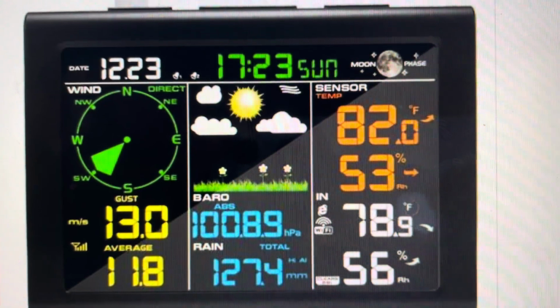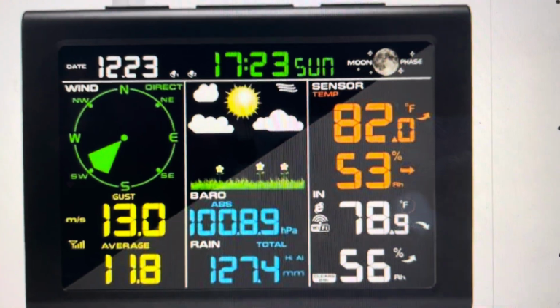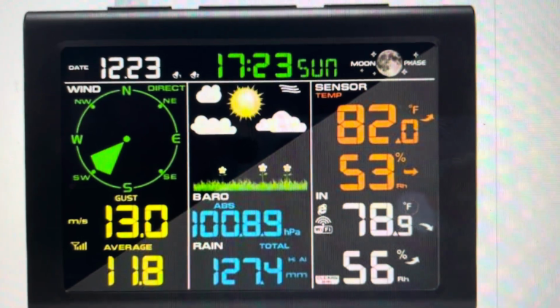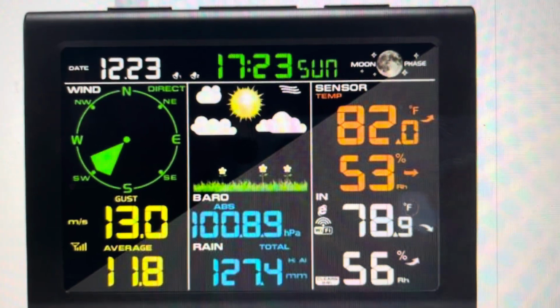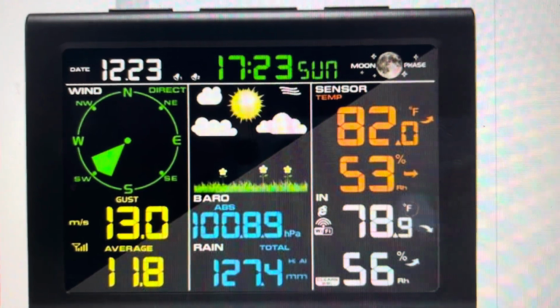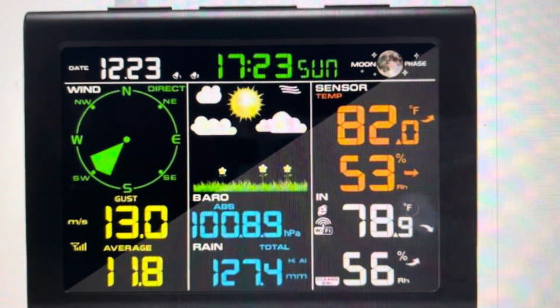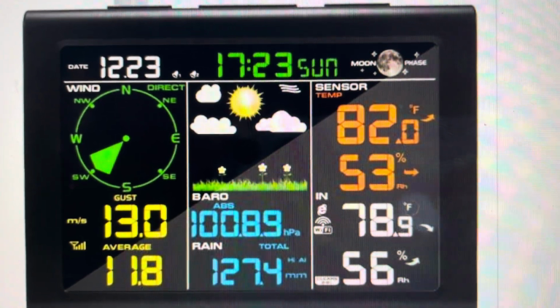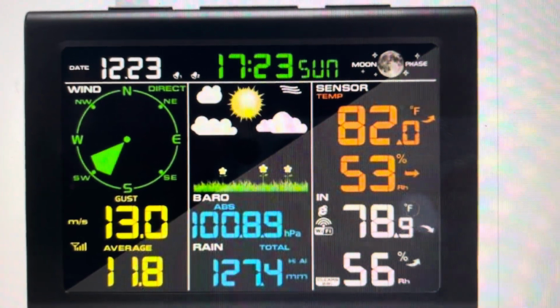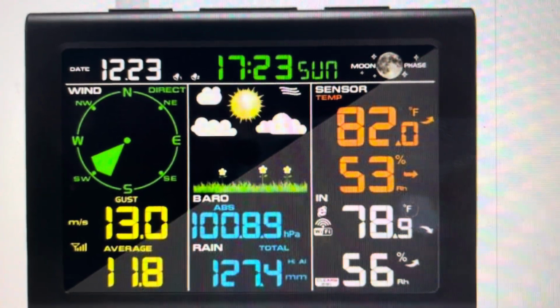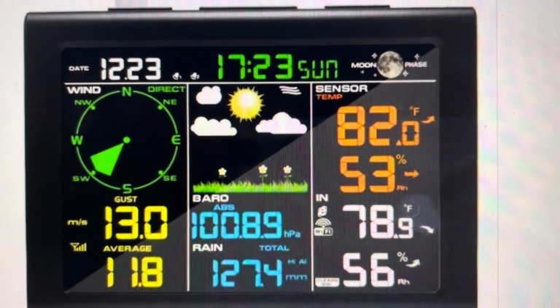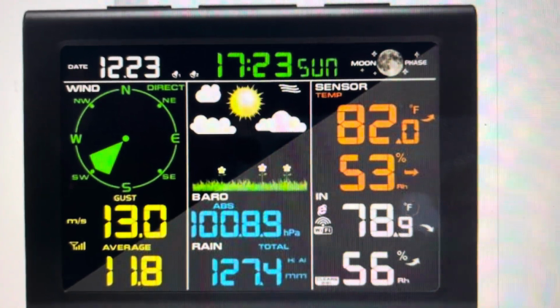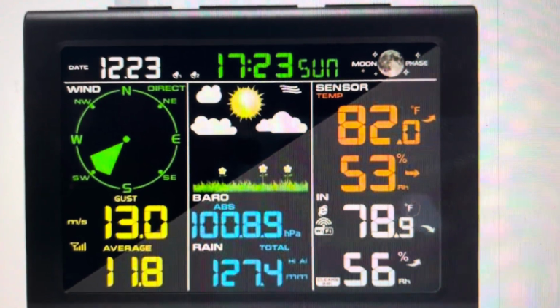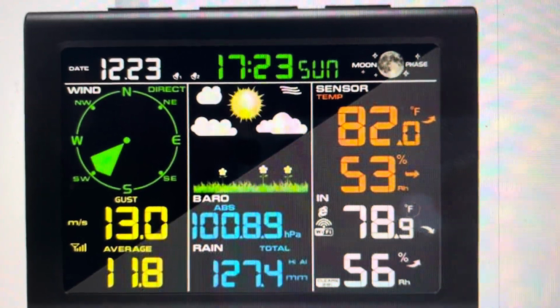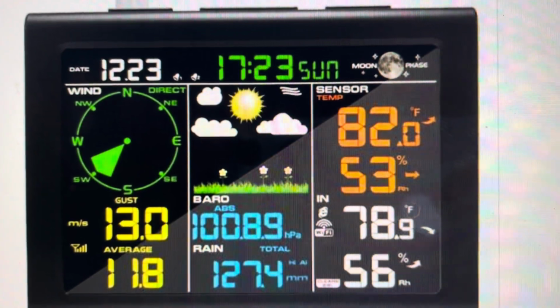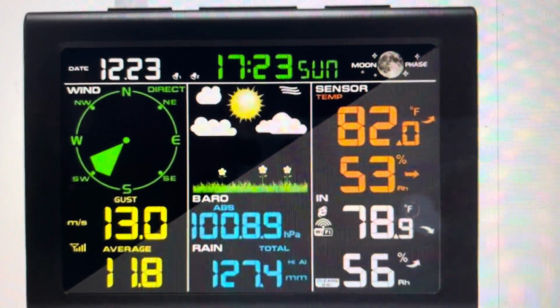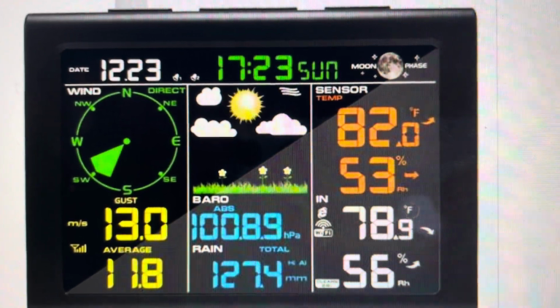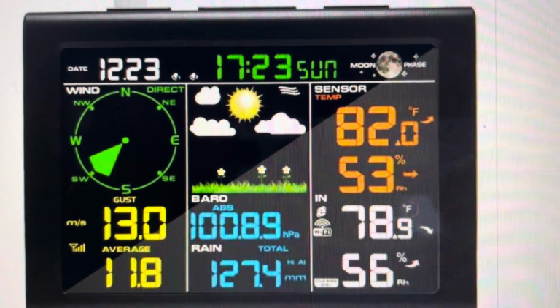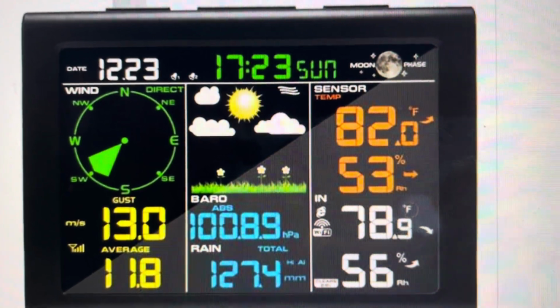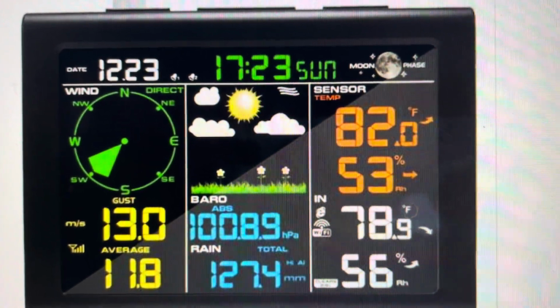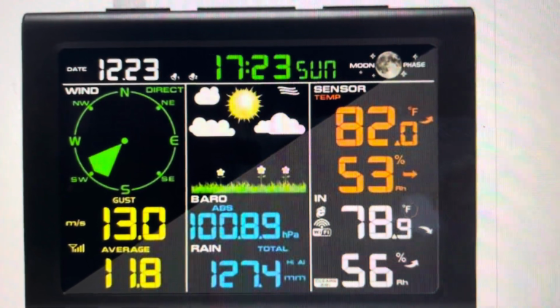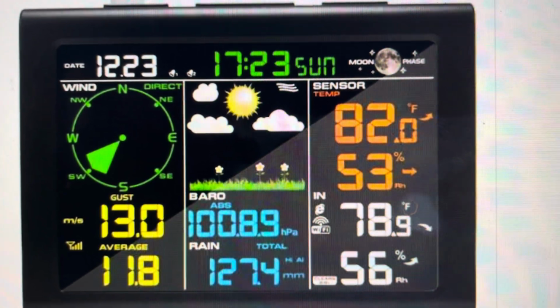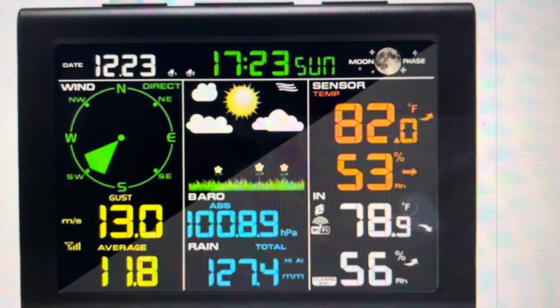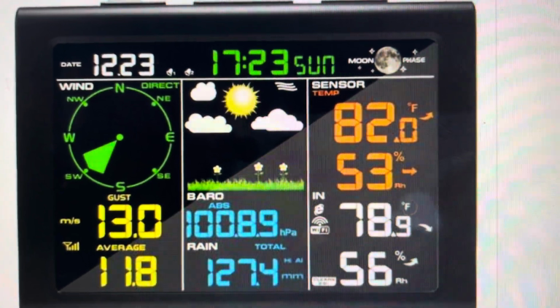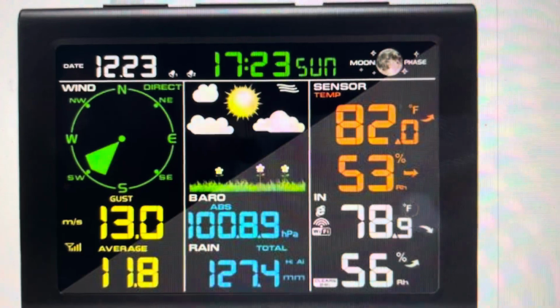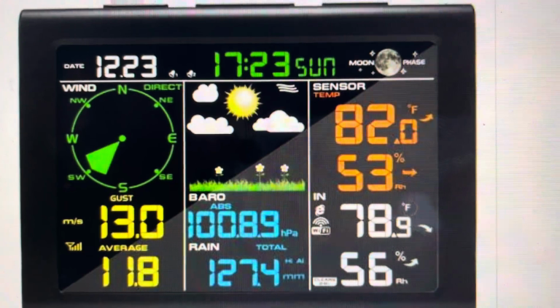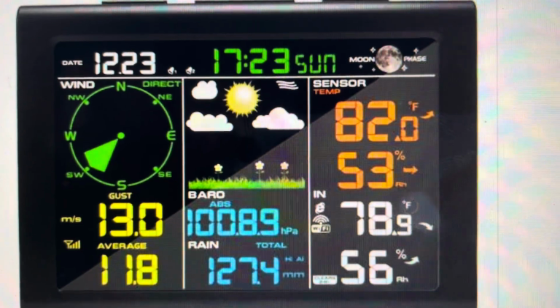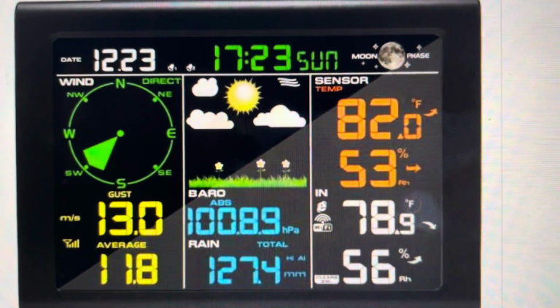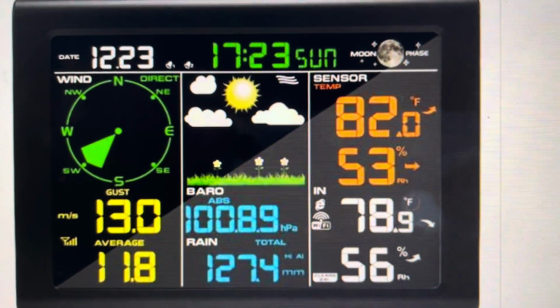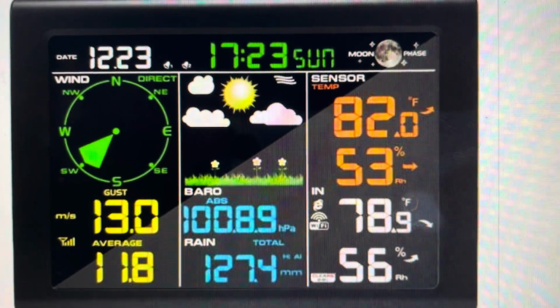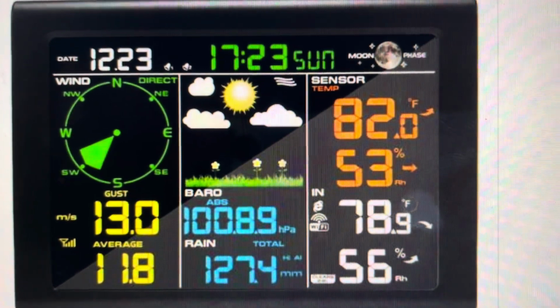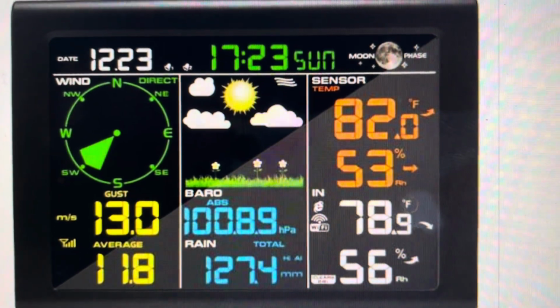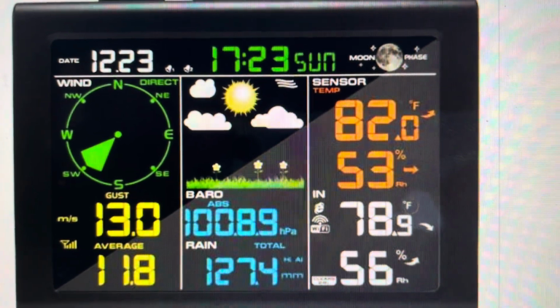Hey everybody, this is a quick video in case you have a SaneLogic professional weather station and you need to do a hard reset on it.